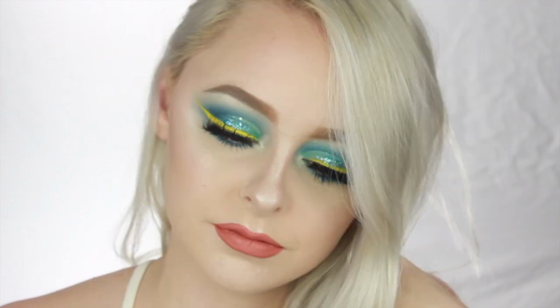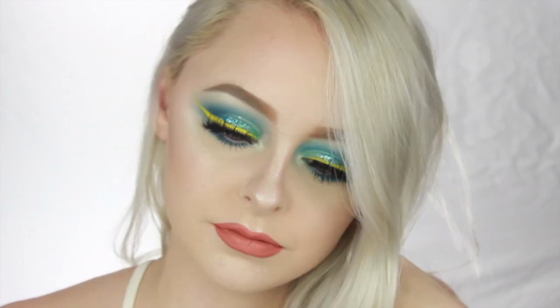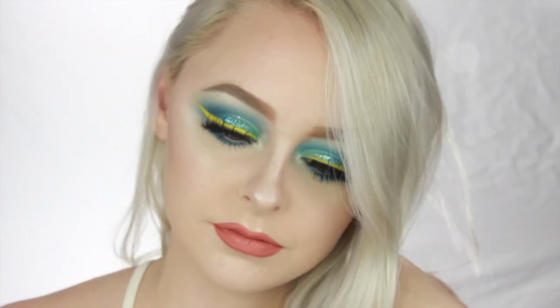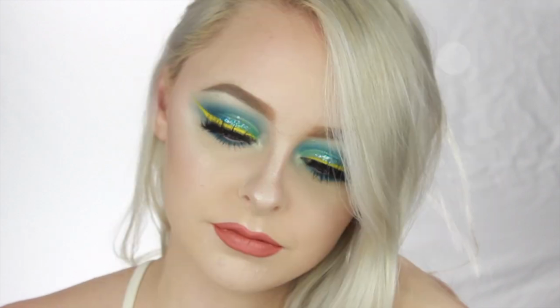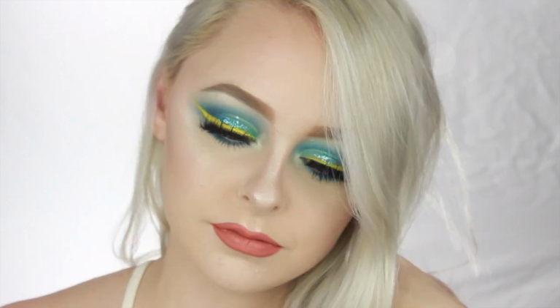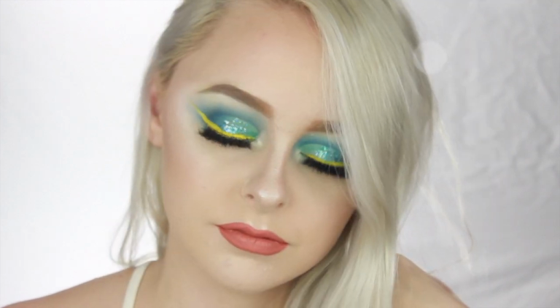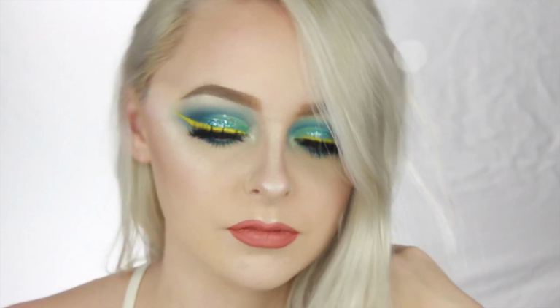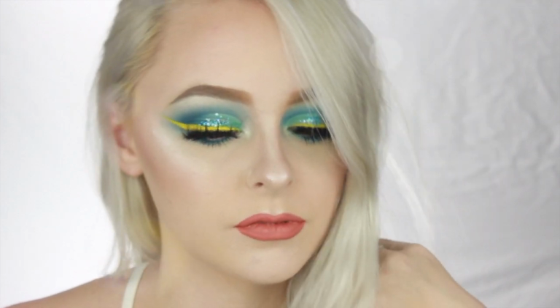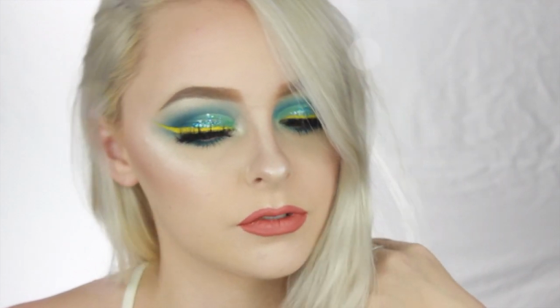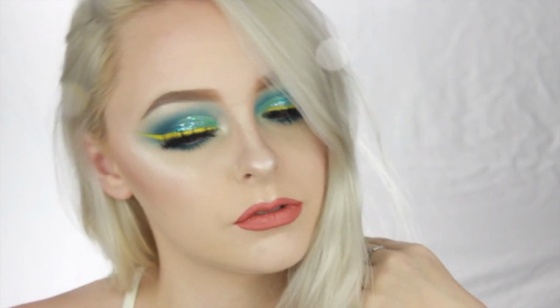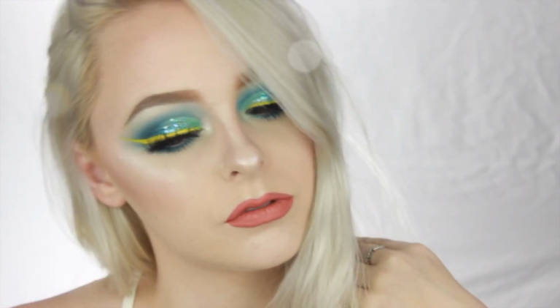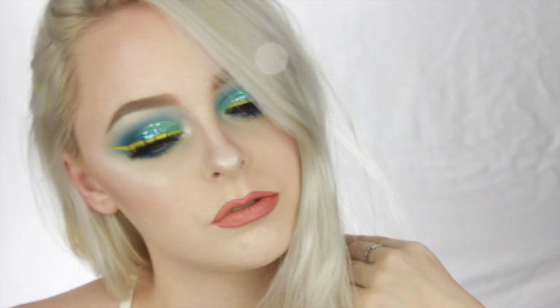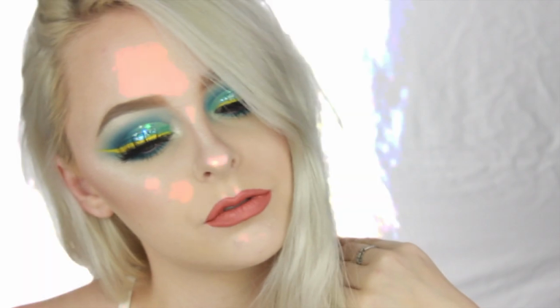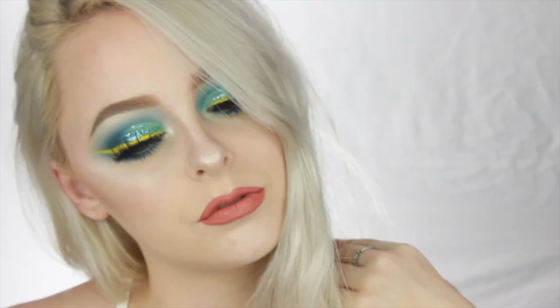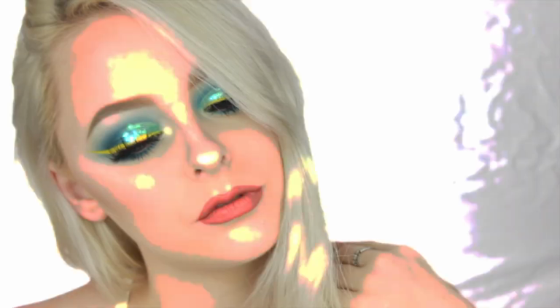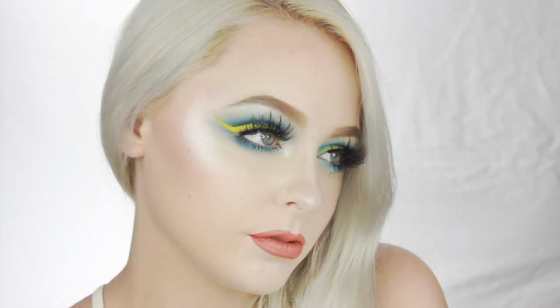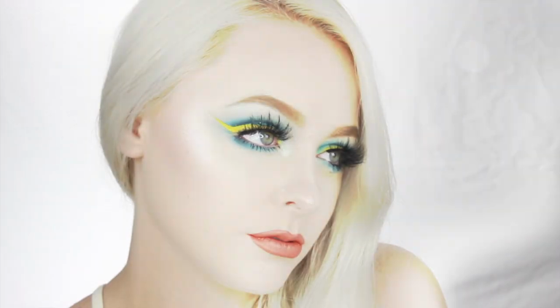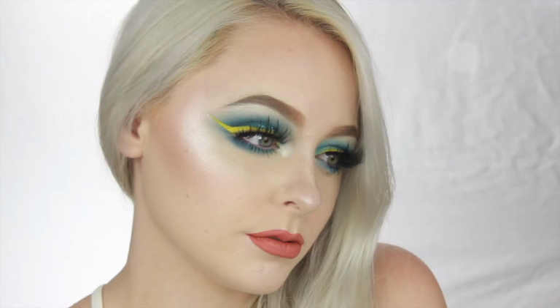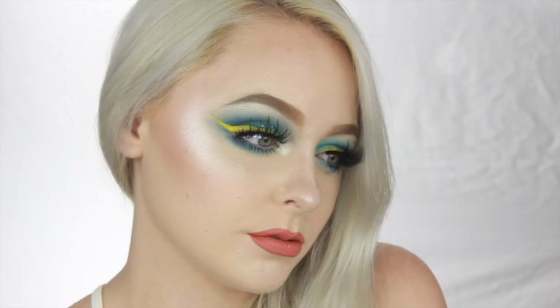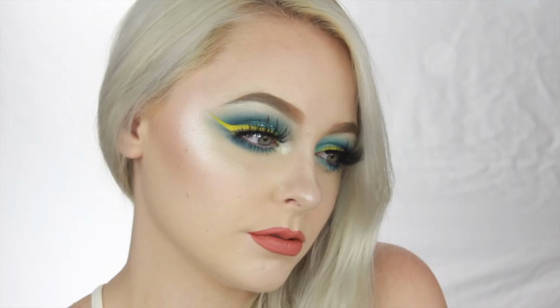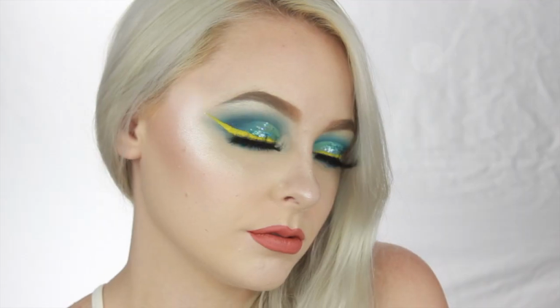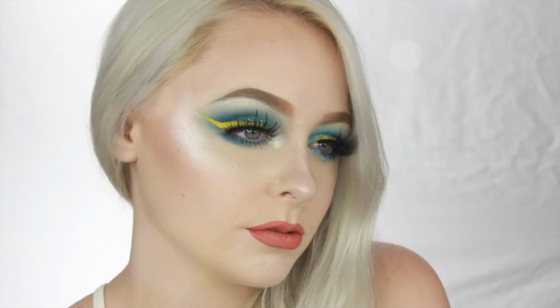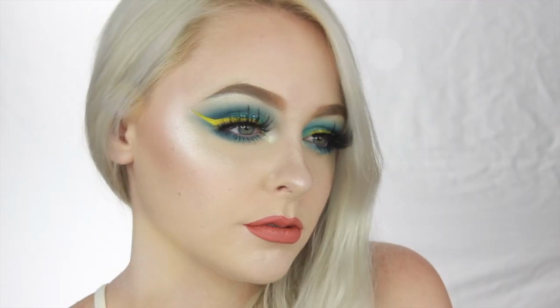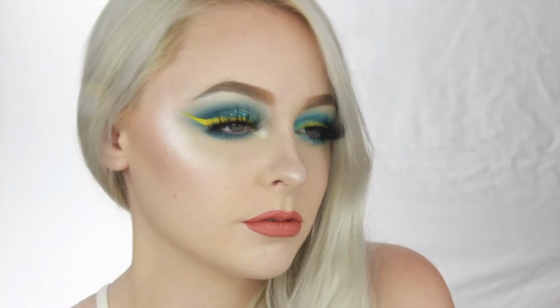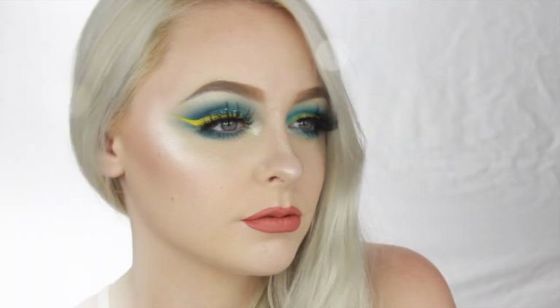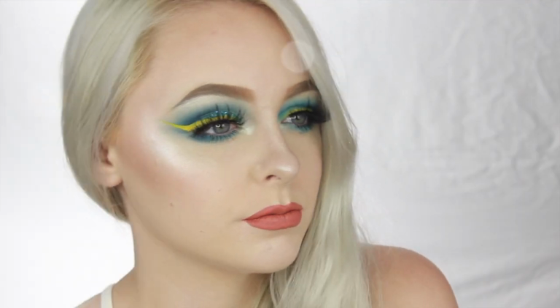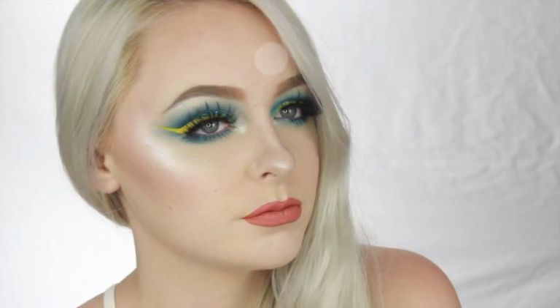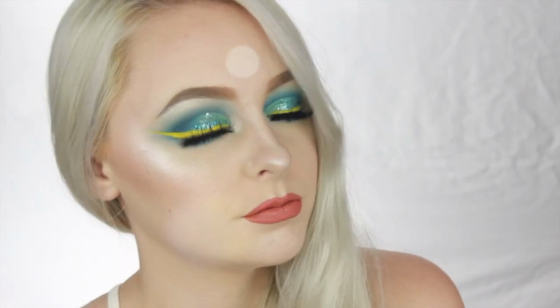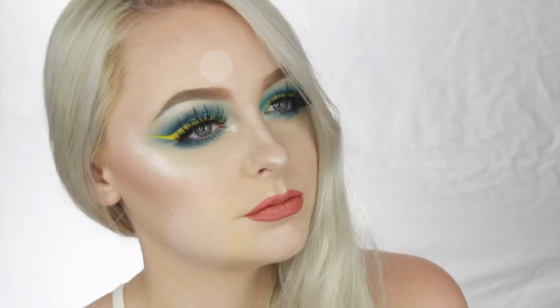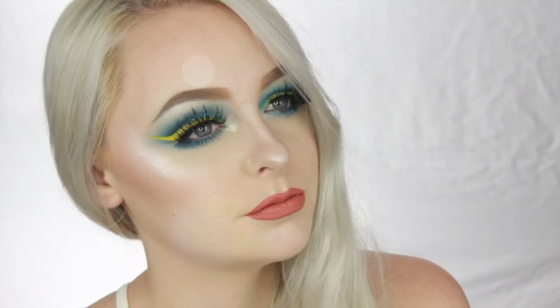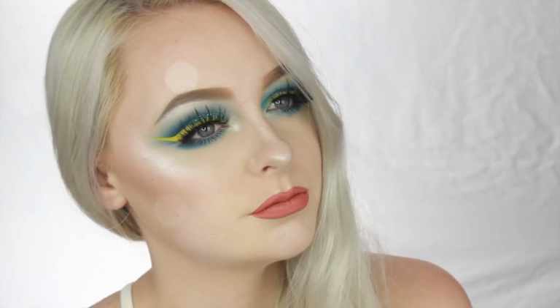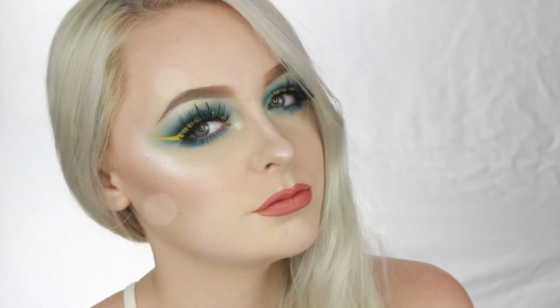Hi there! Welcome to my channel! Today I'm going to be showing you guys how to get this fun, colorful, summery look.